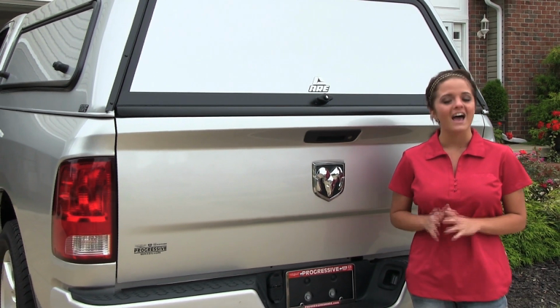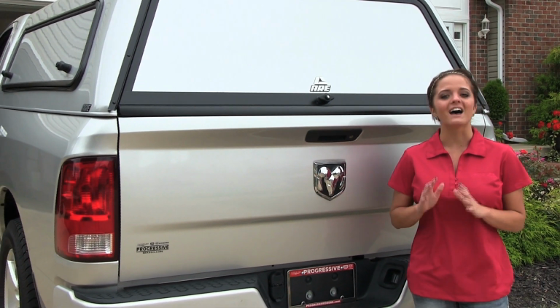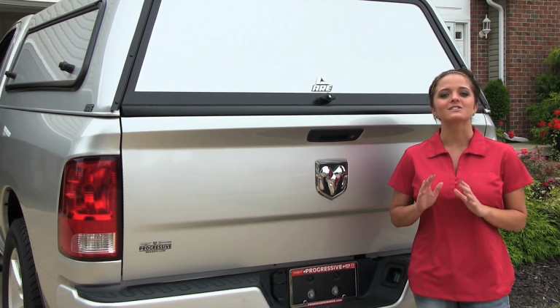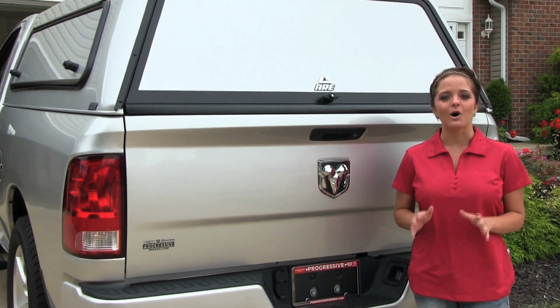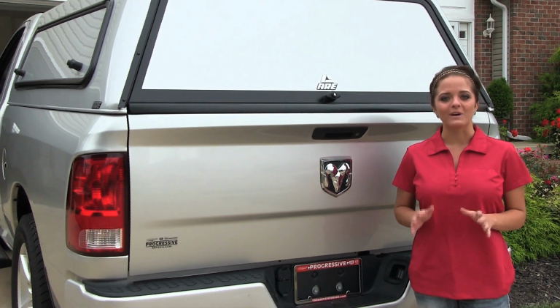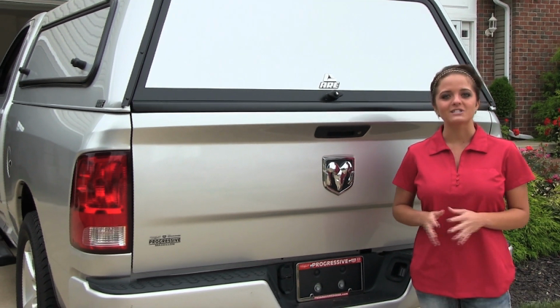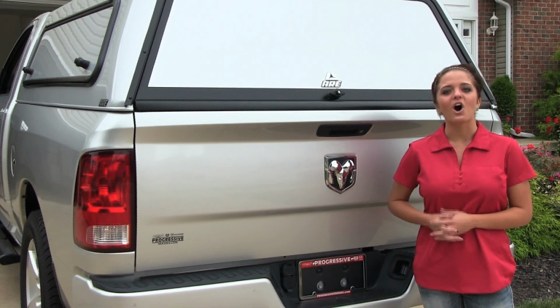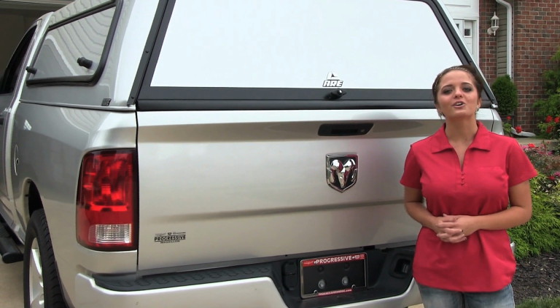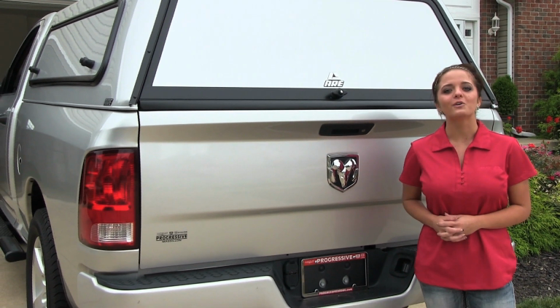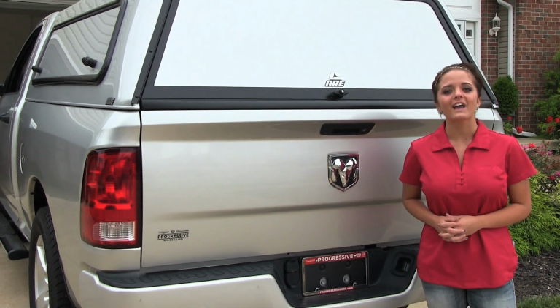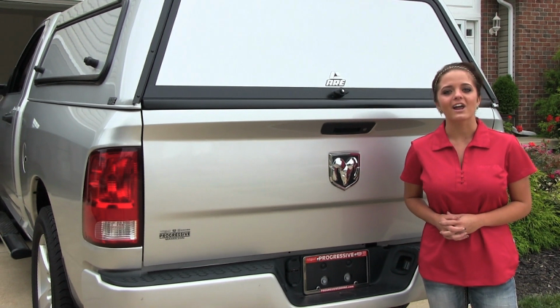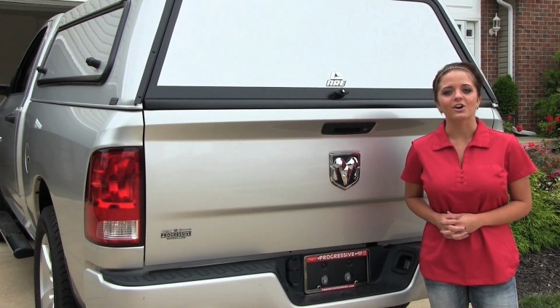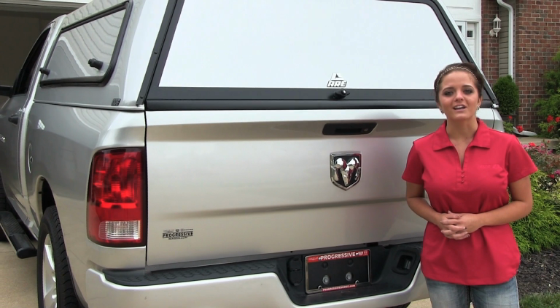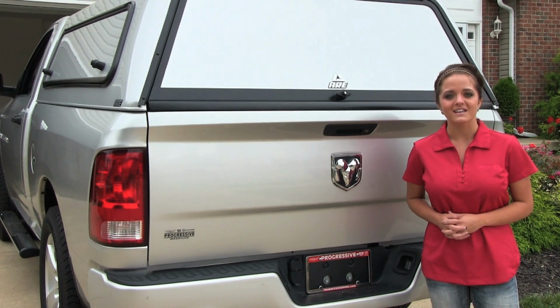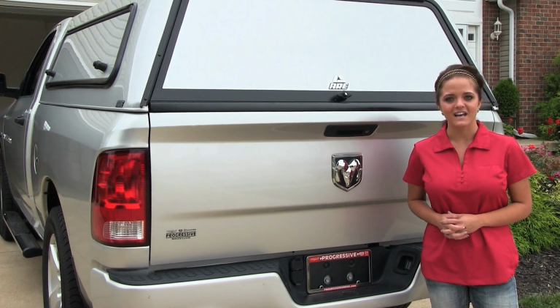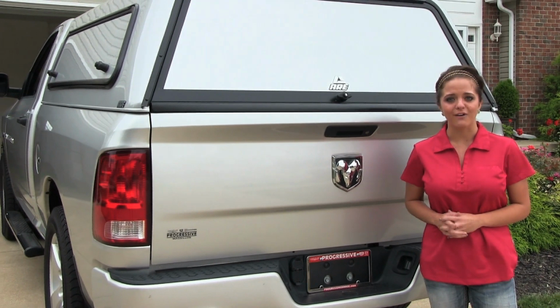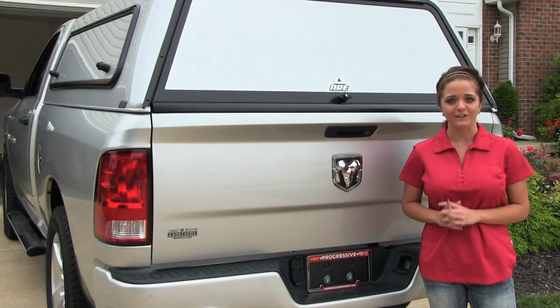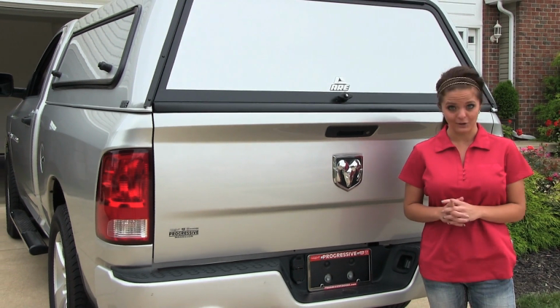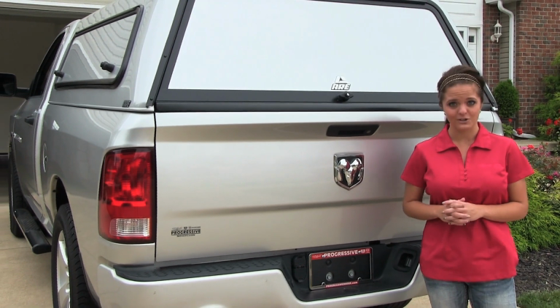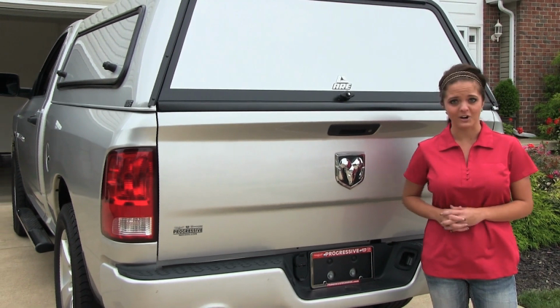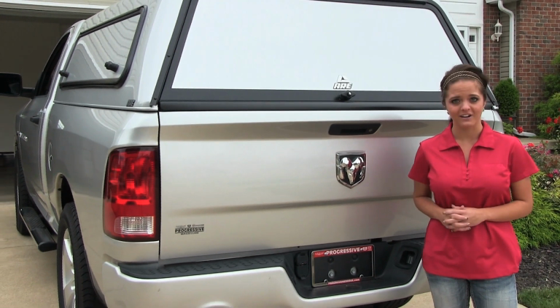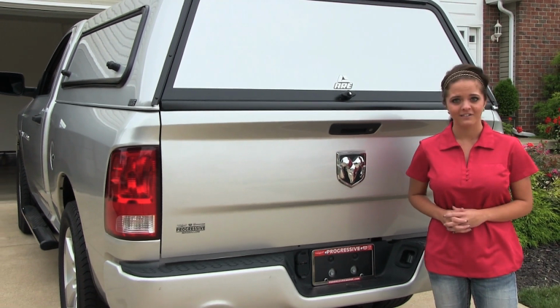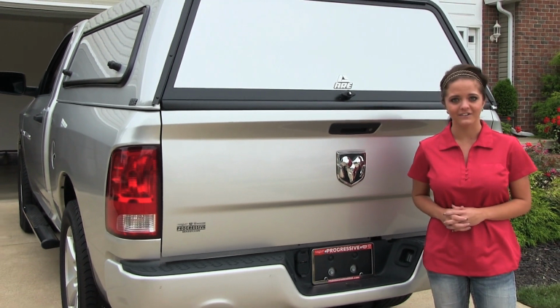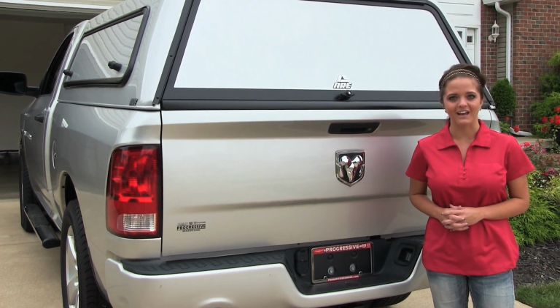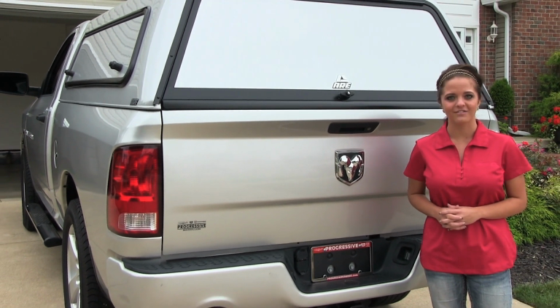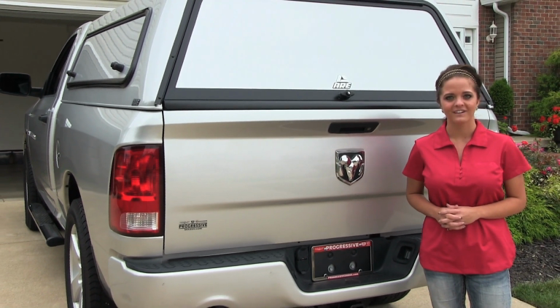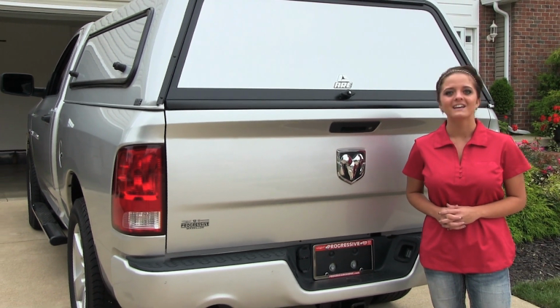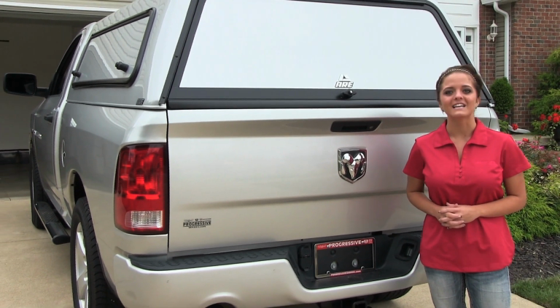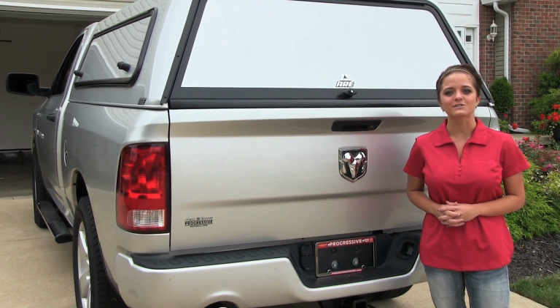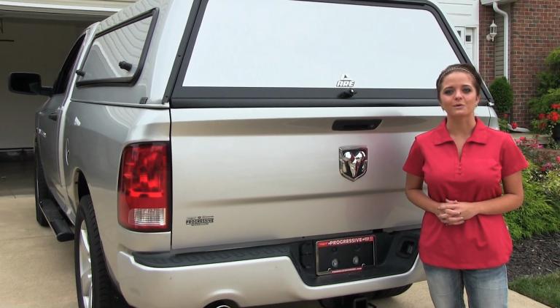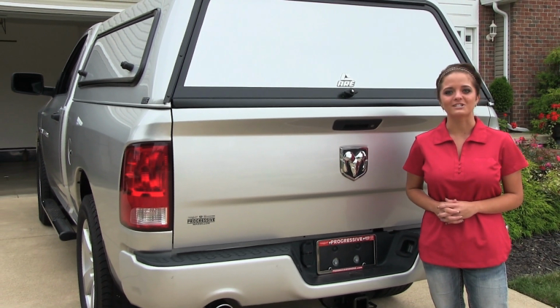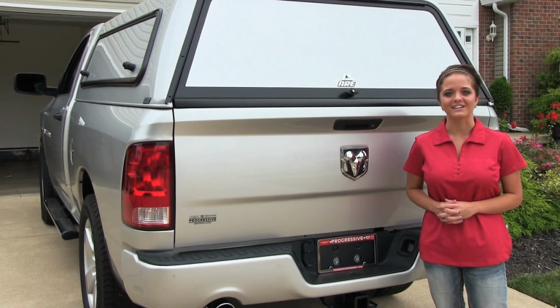As always, our goal at ARE is to outfit your truck for life. Thanks for watching.